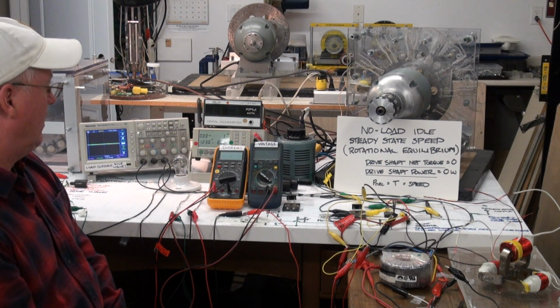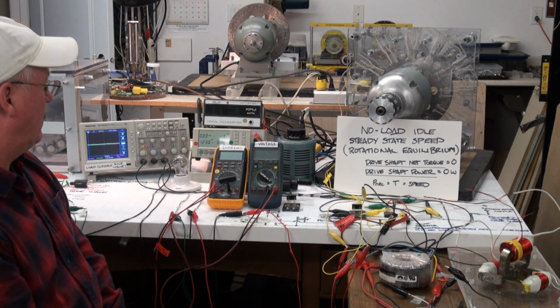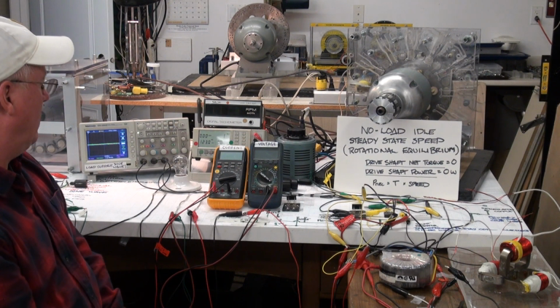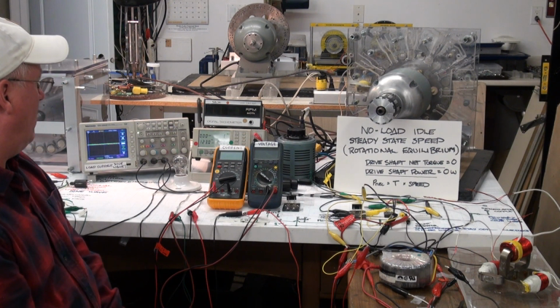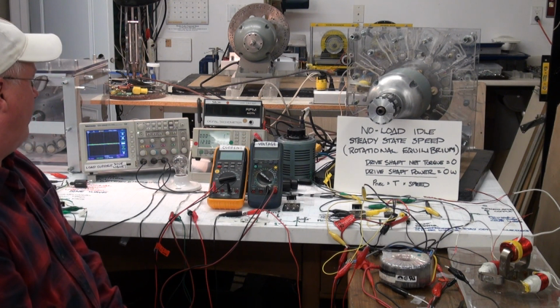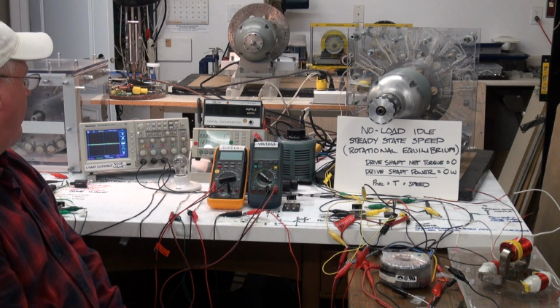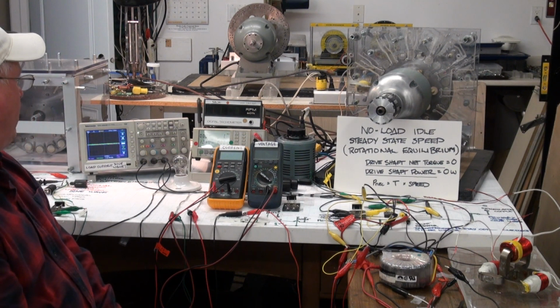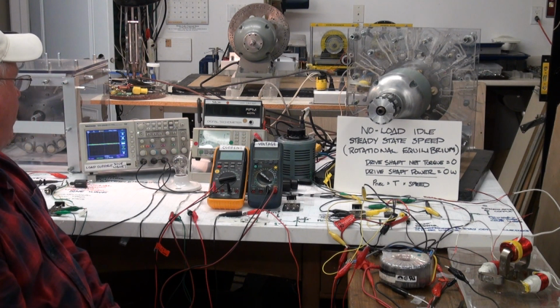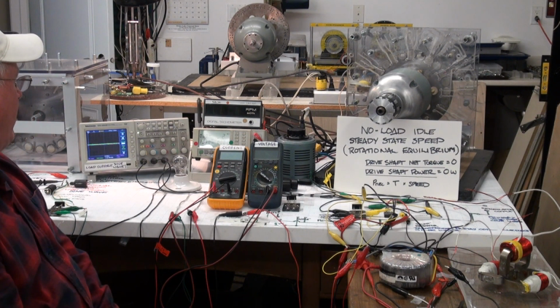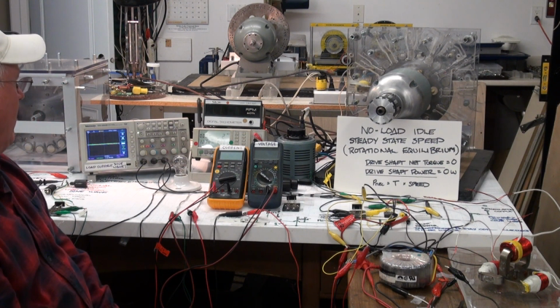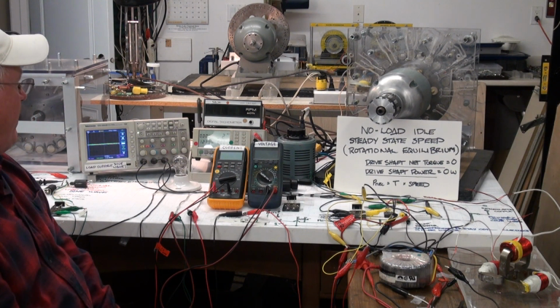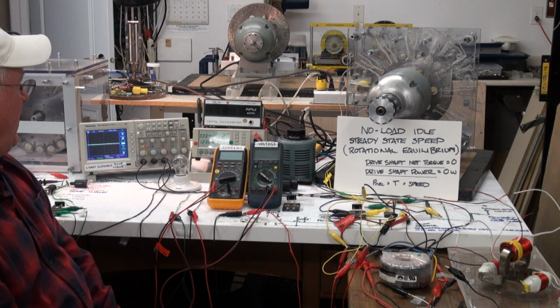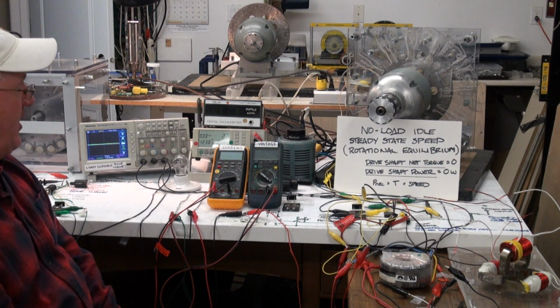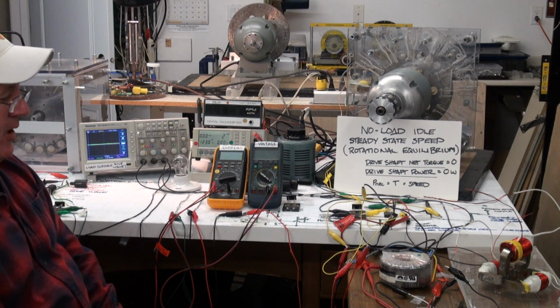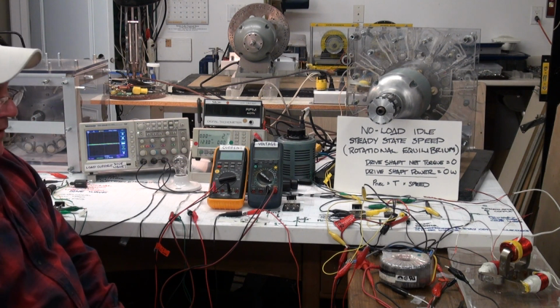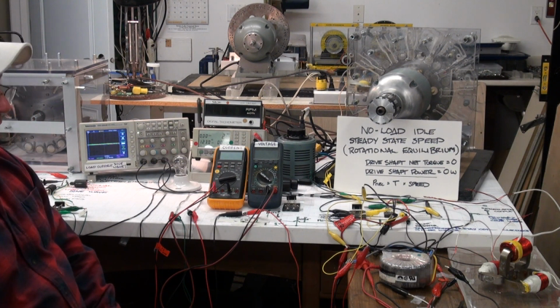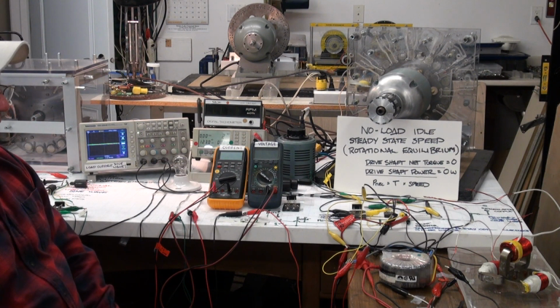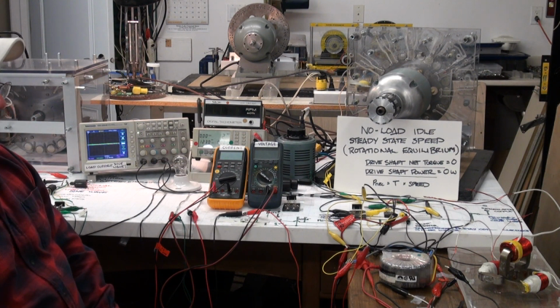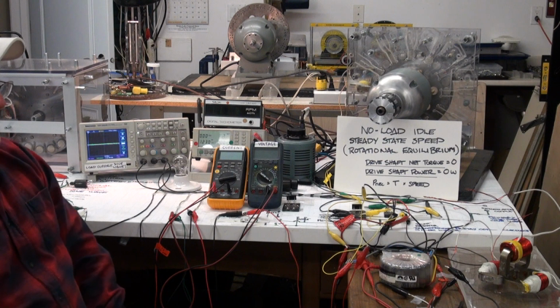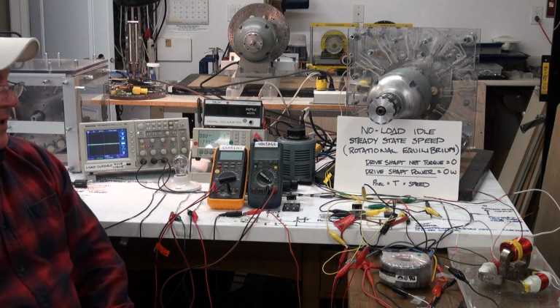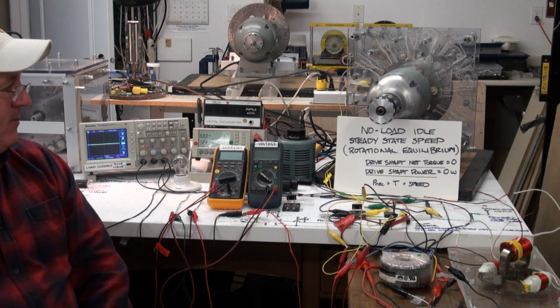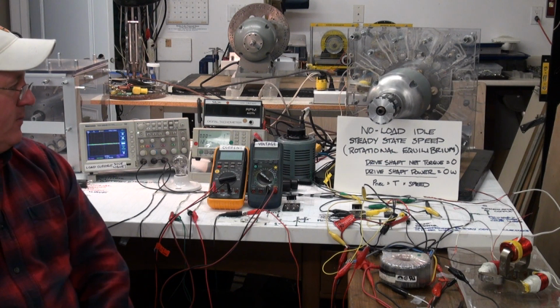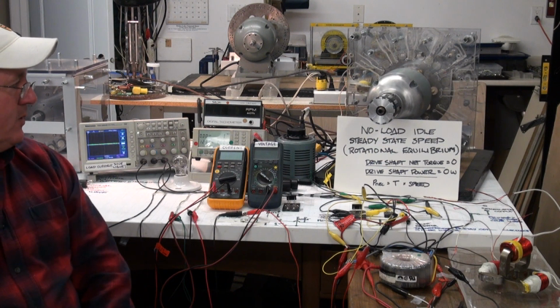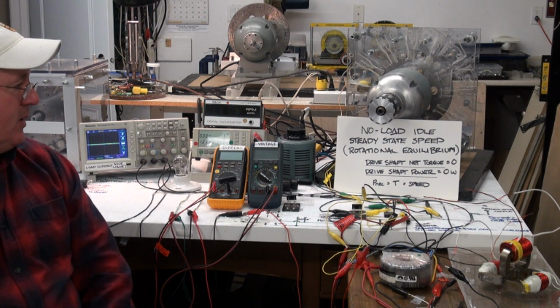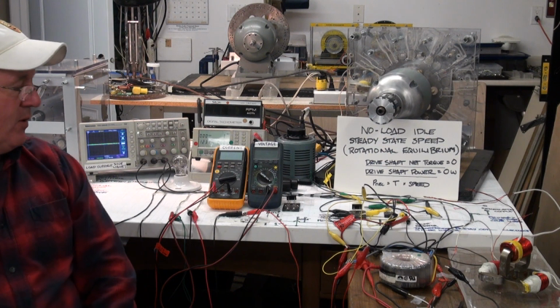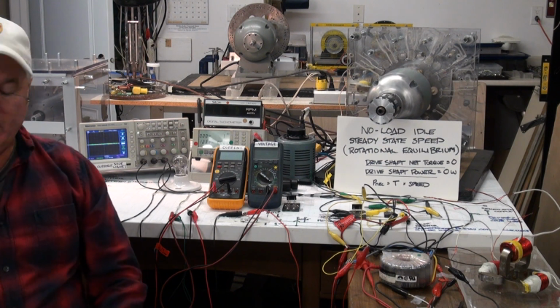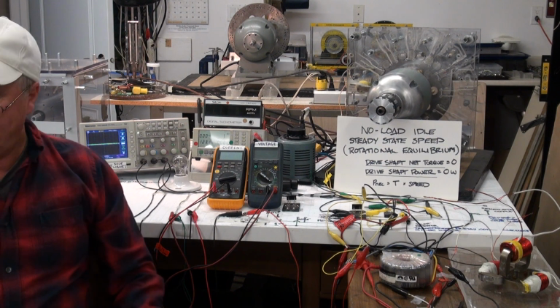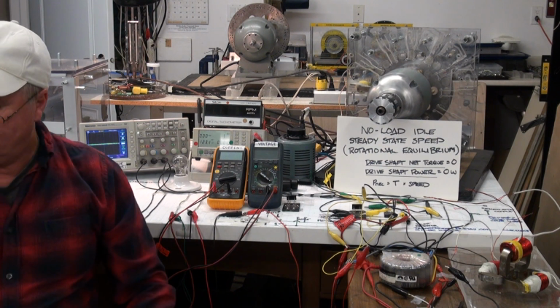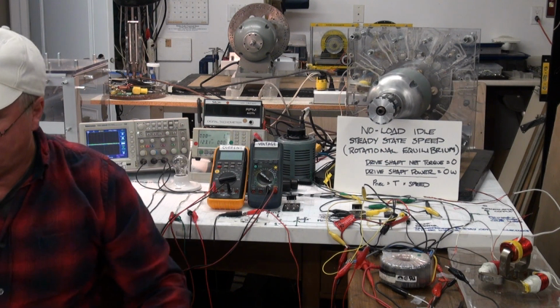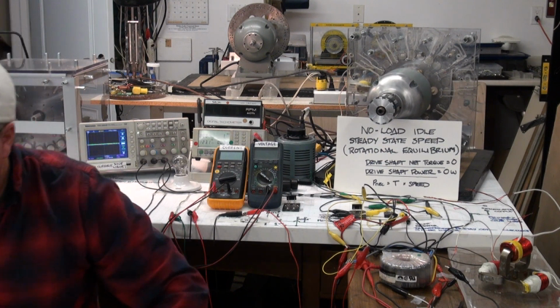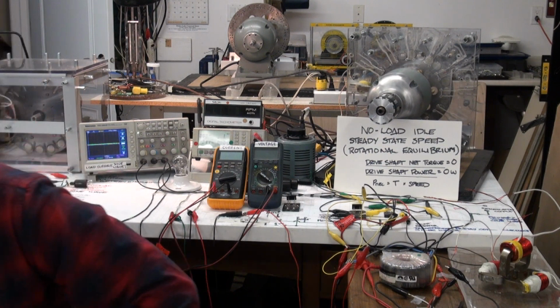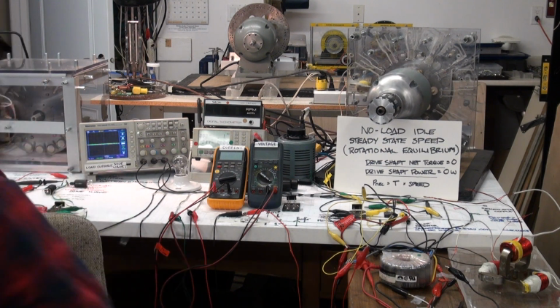So, we'll fire up the generator and we'll see what we can come up with.